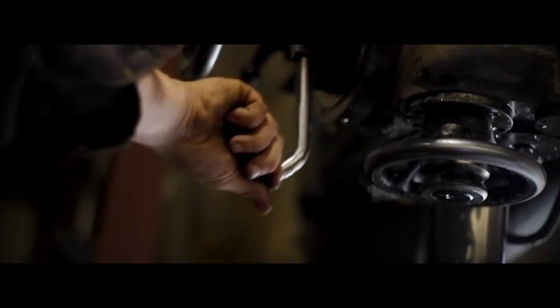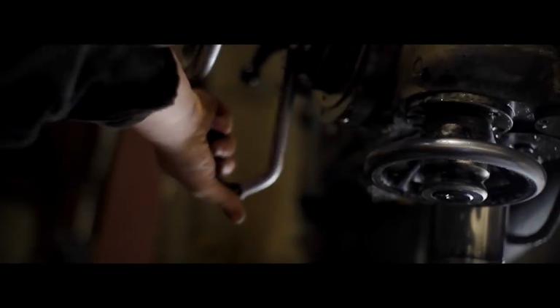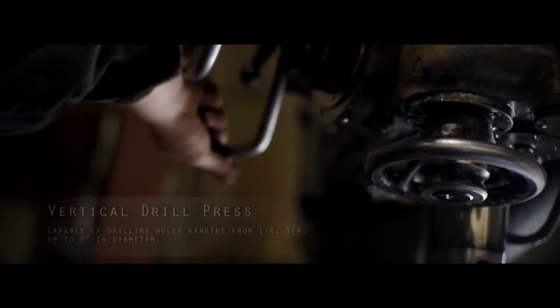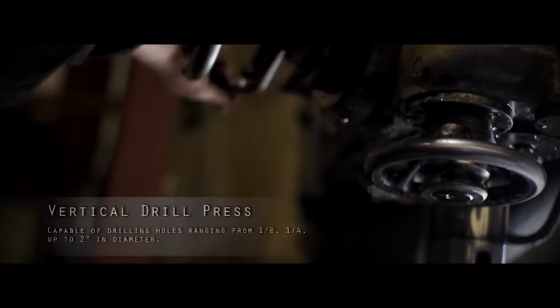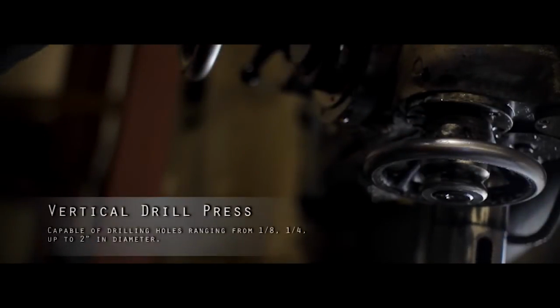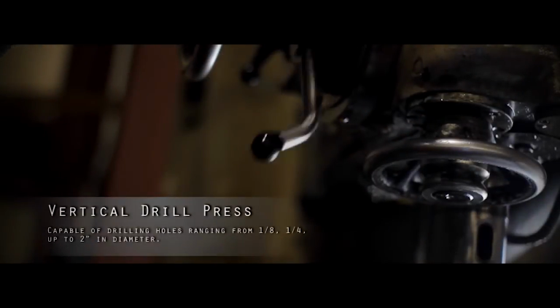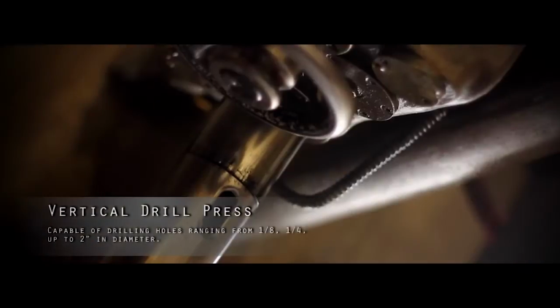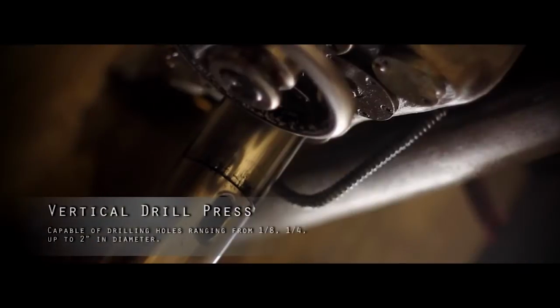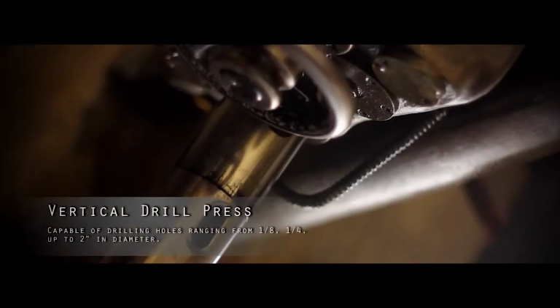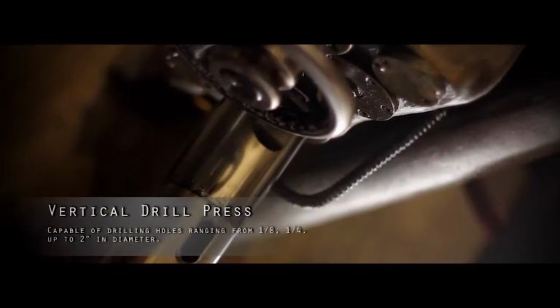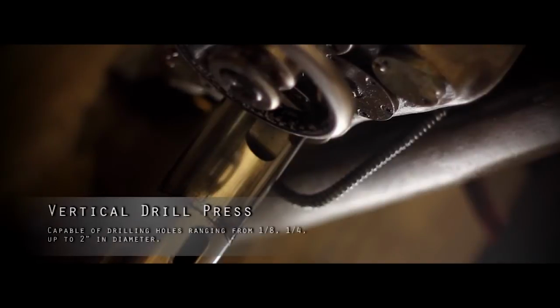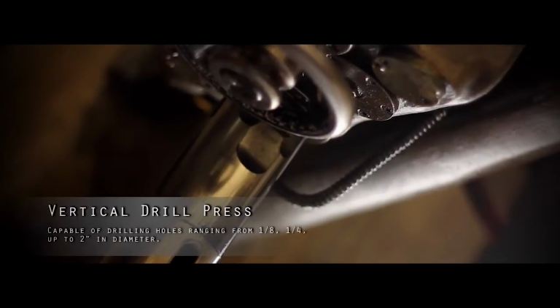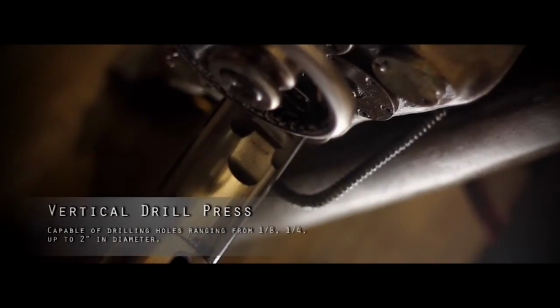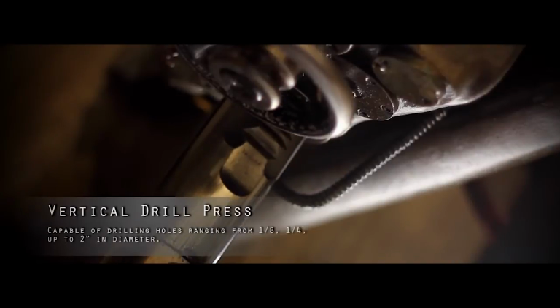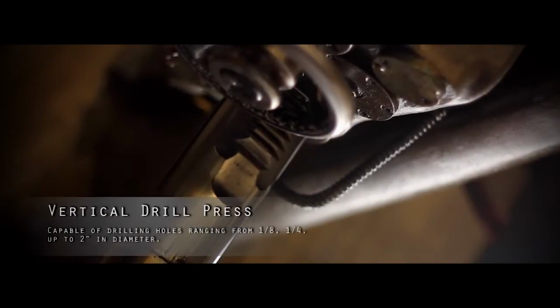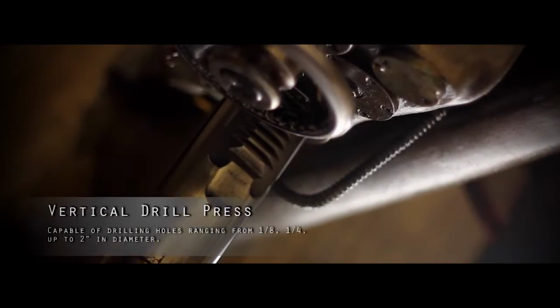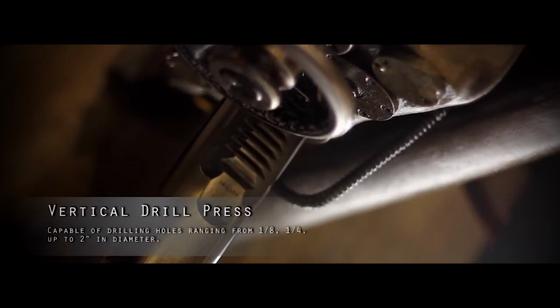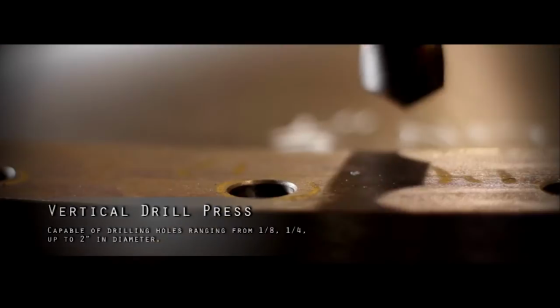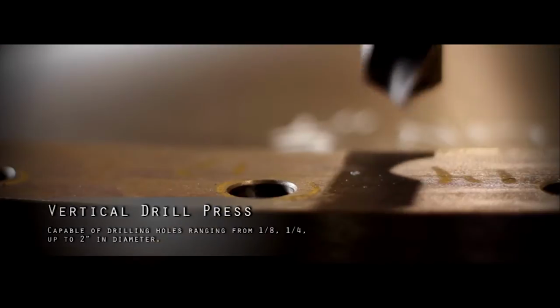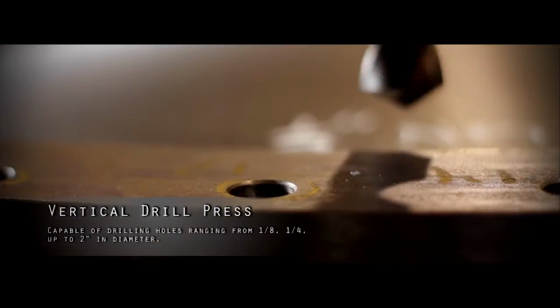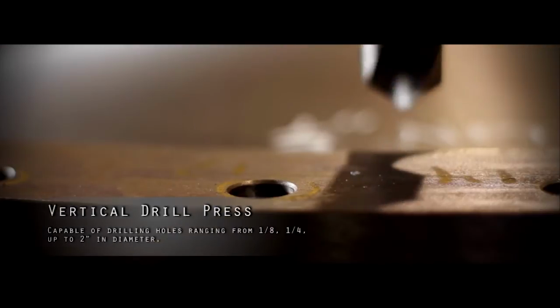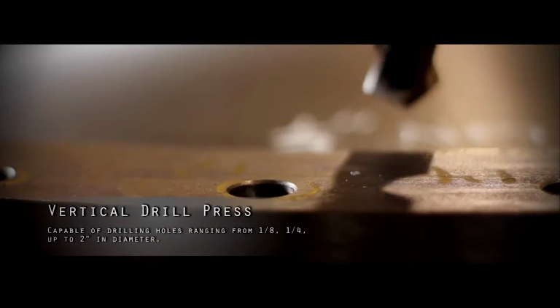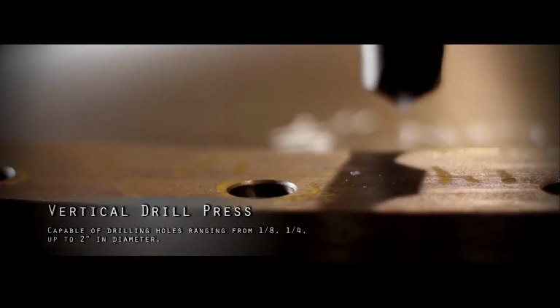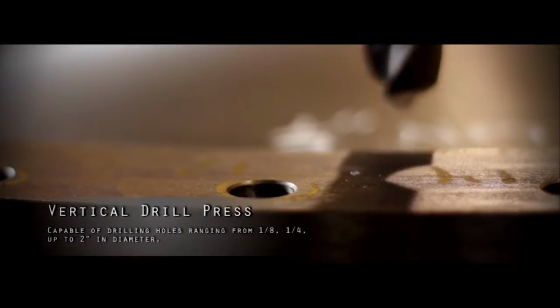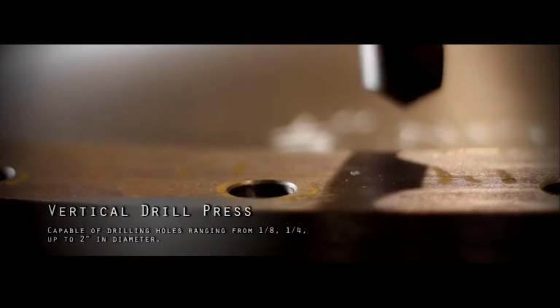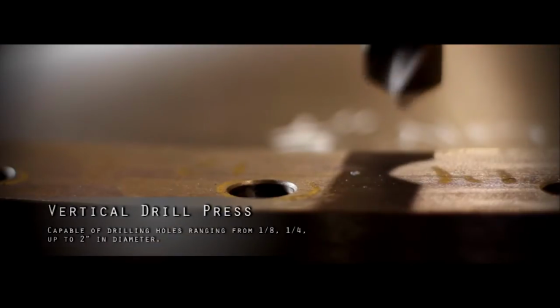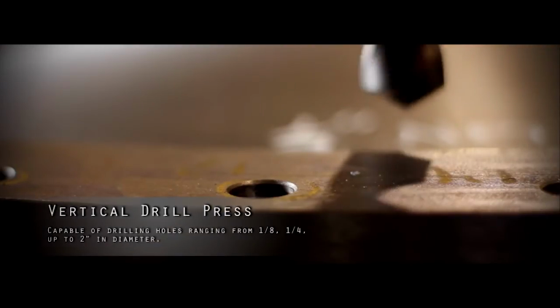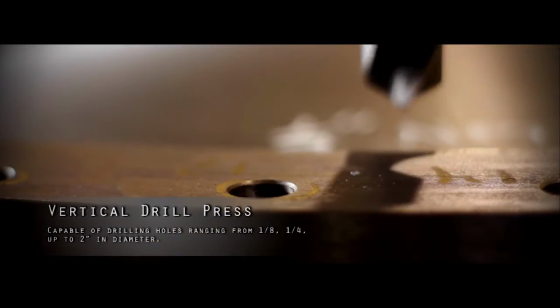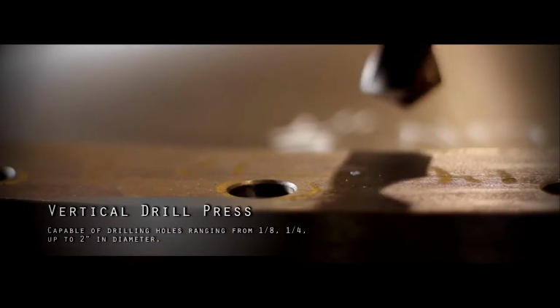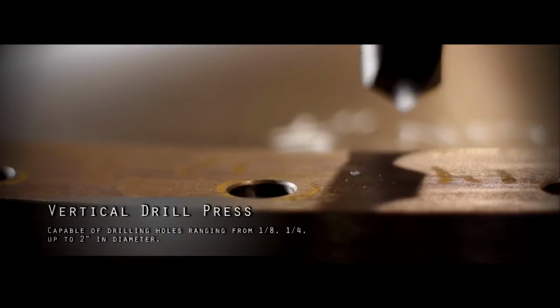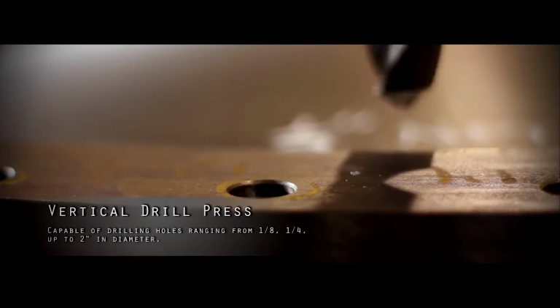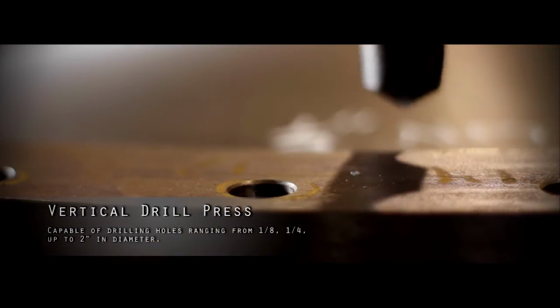Vertical drill press. Smooth, sheer hole making, ranging from one-eighth inch to two-inch diameter.